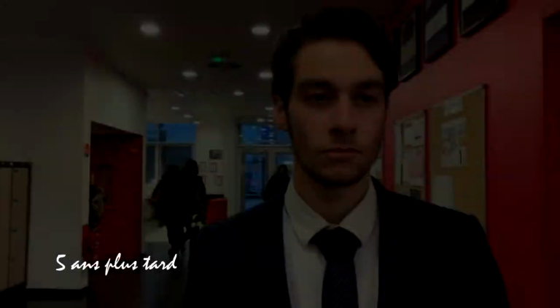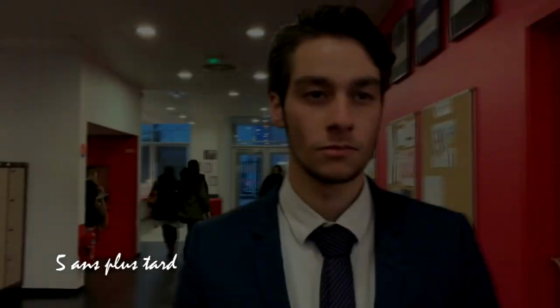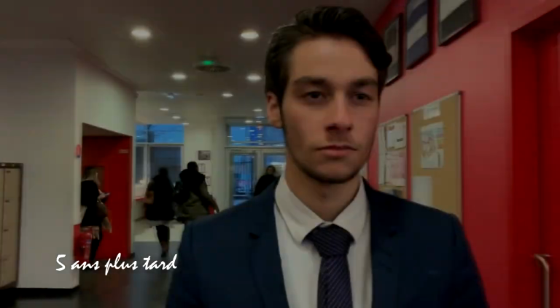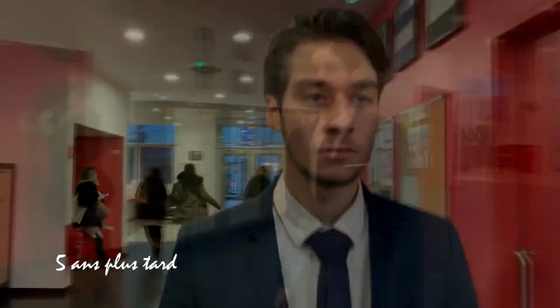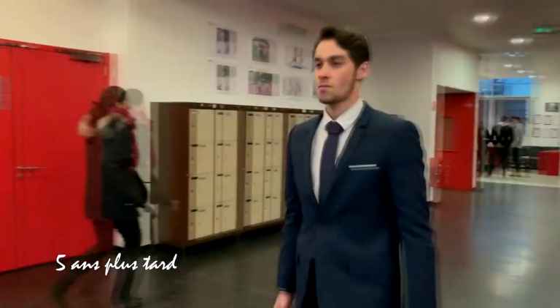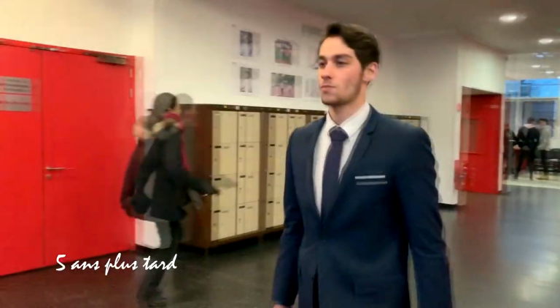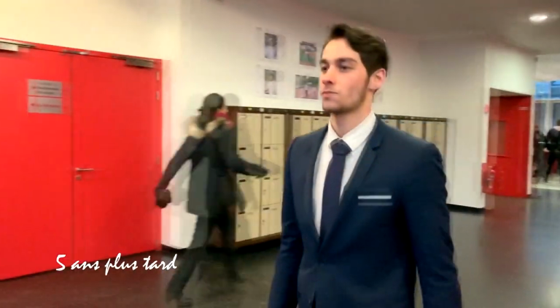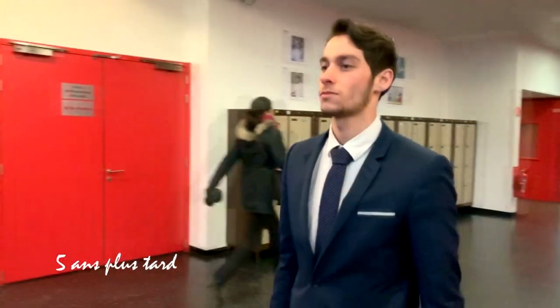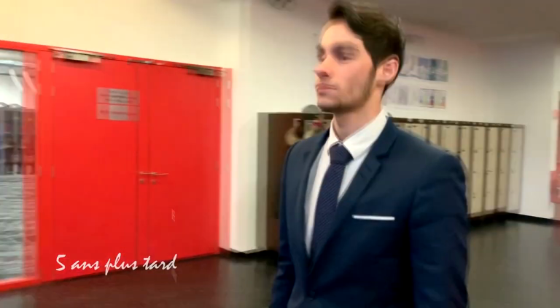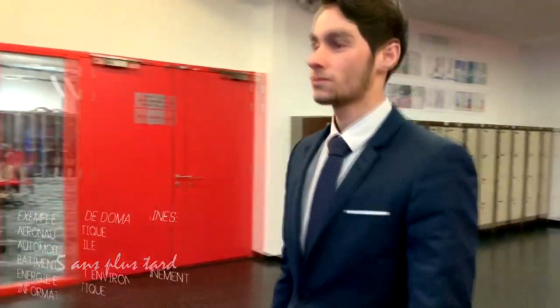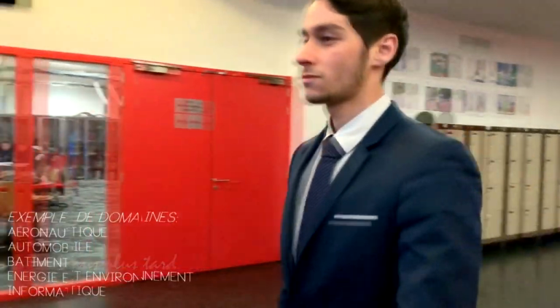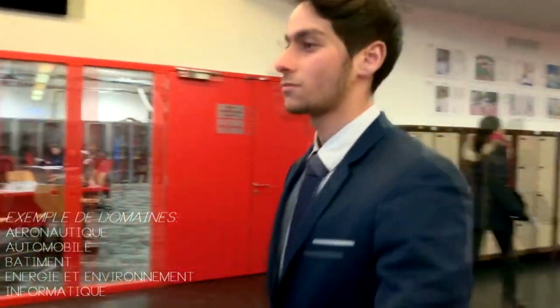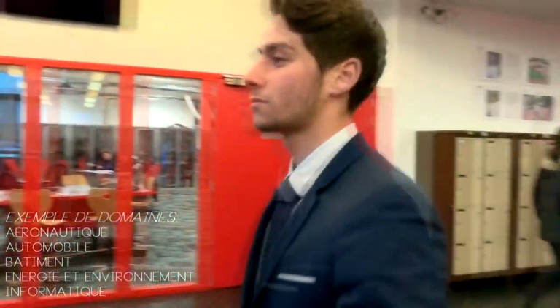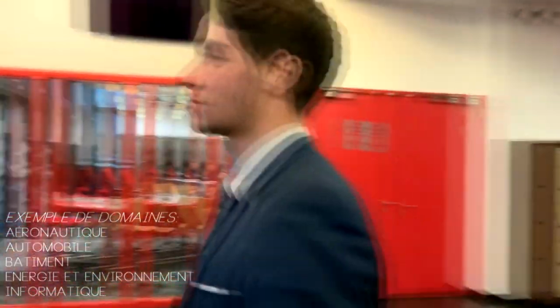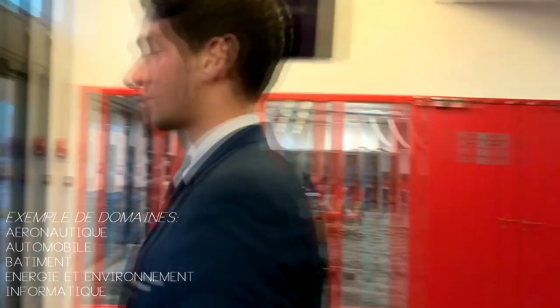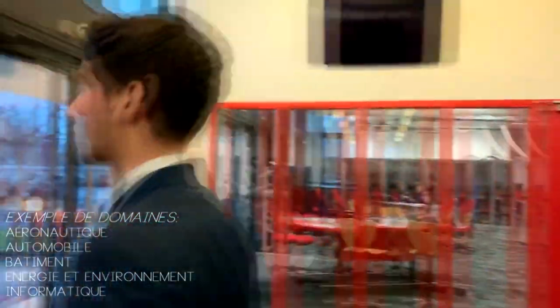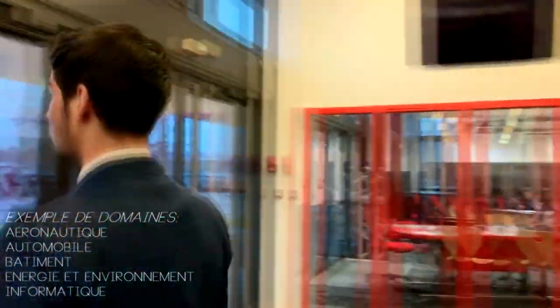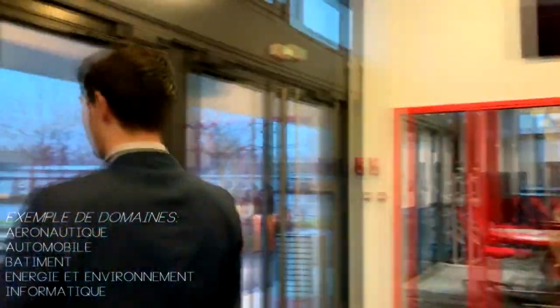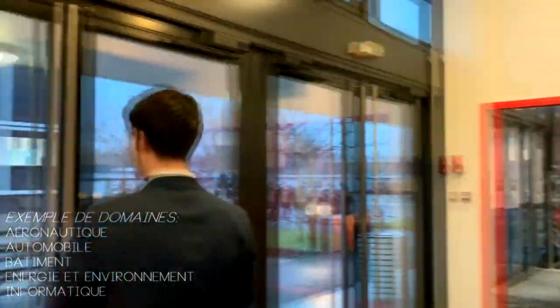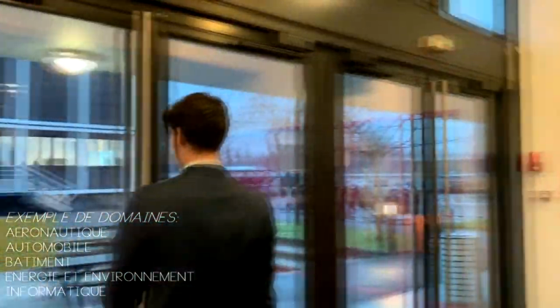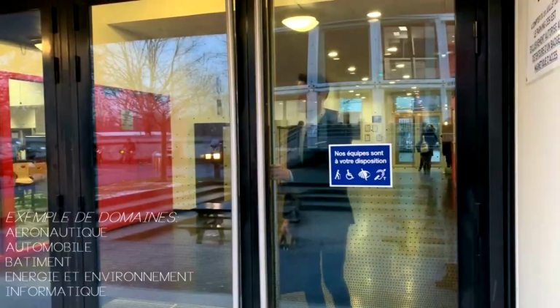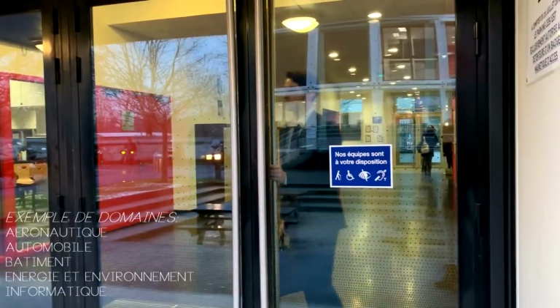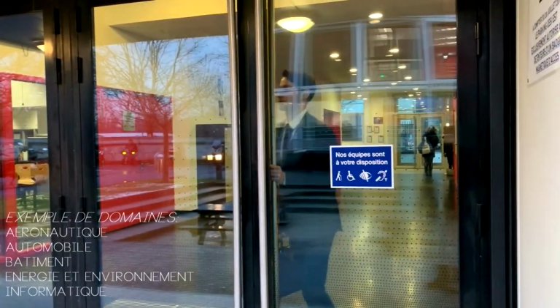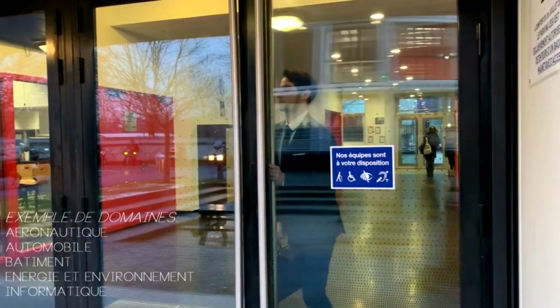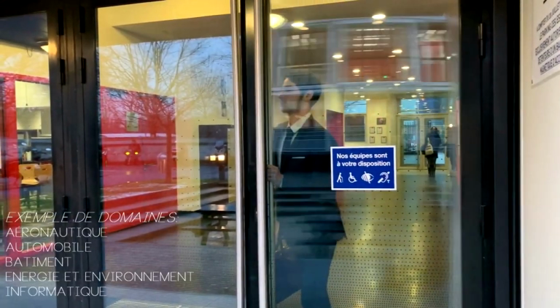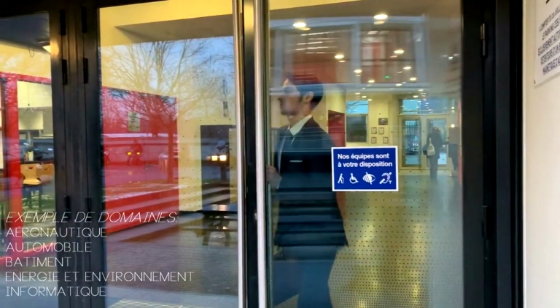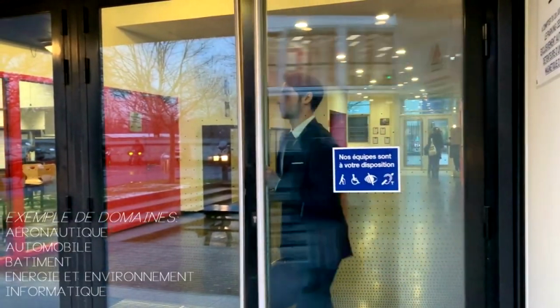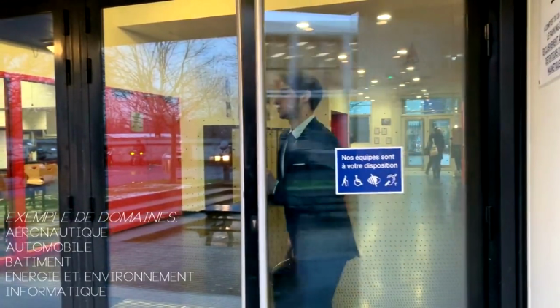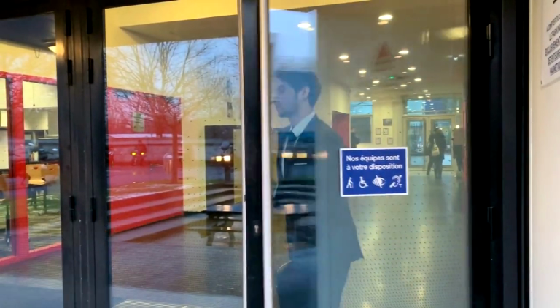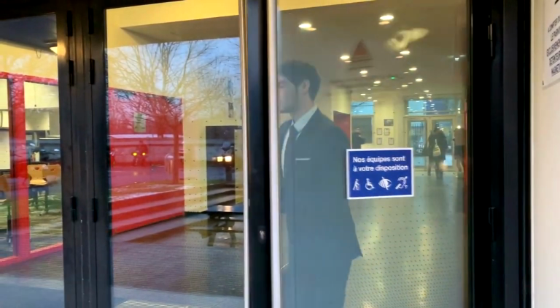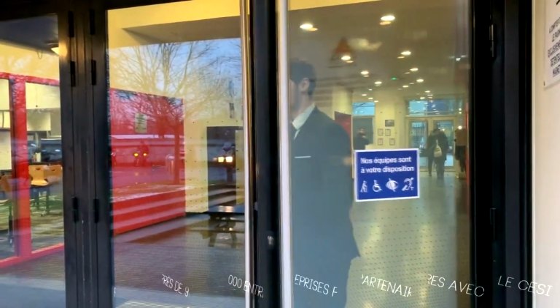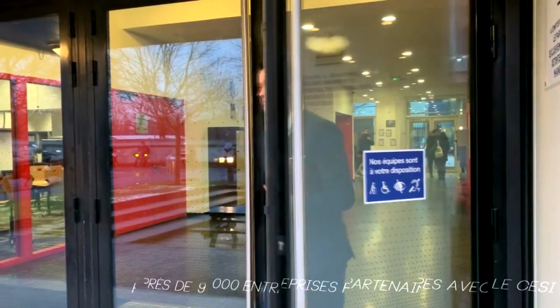J'ai enfin mon diplôme d'ingénieur. Je peux maintenant accéder à une palette d'emplois dans le domaine primaire, secondaire ou tertiaire. Public ou privé, toutes les portes me sont ouvertes.